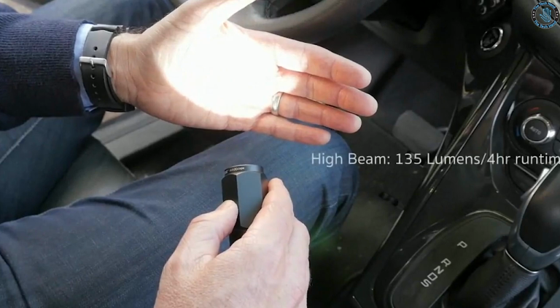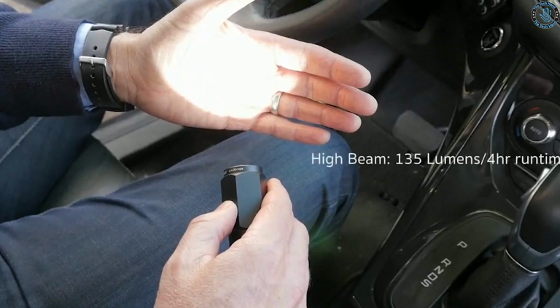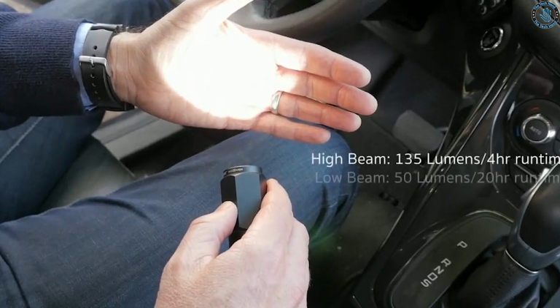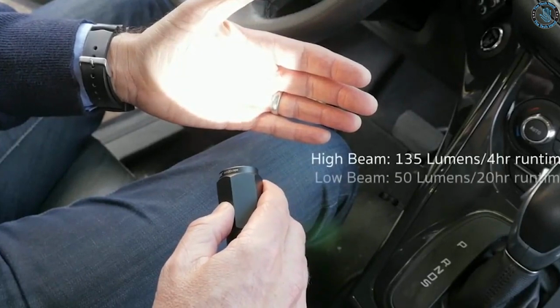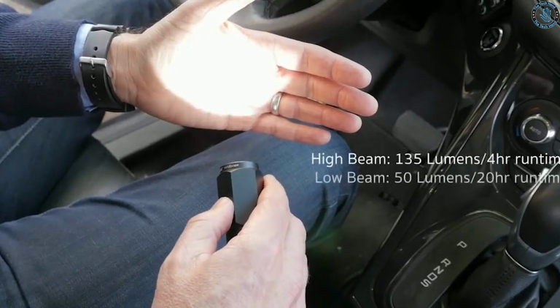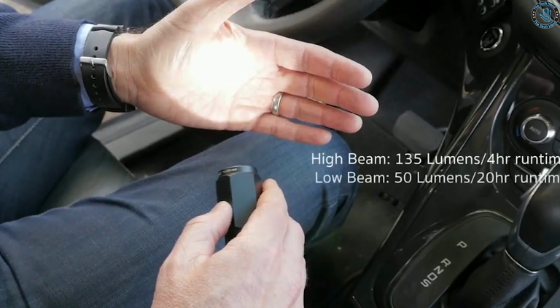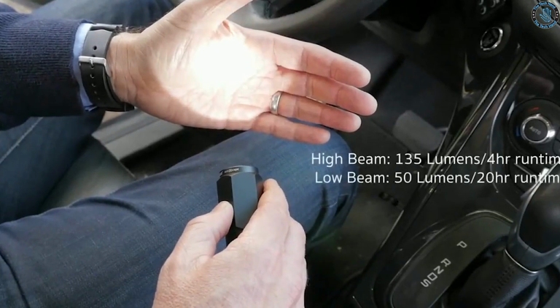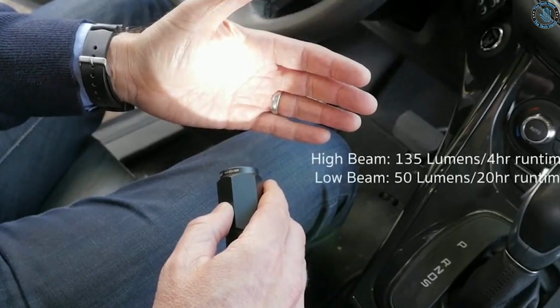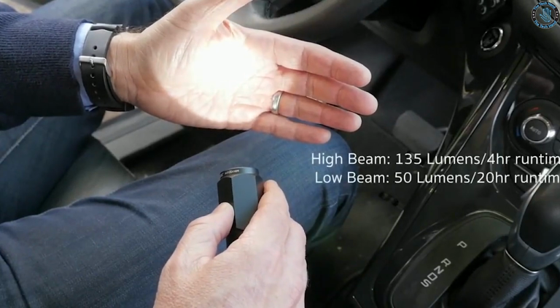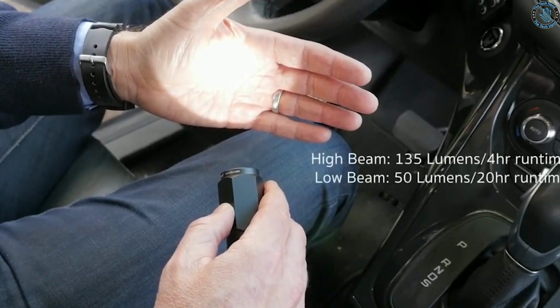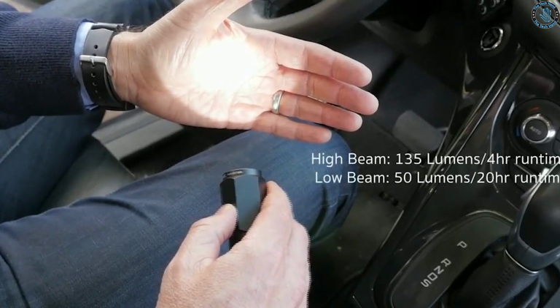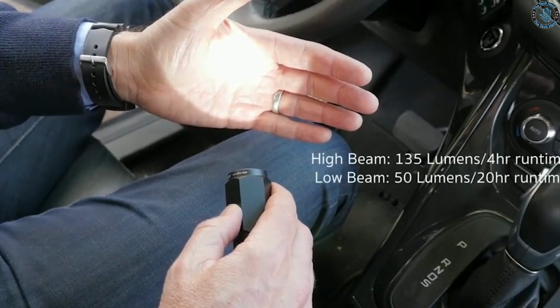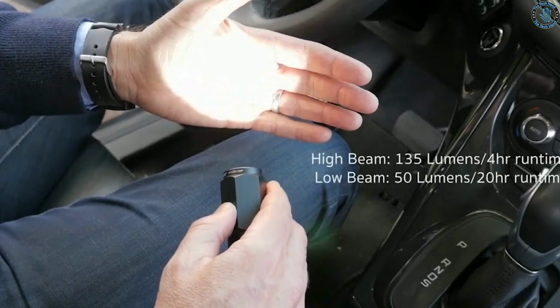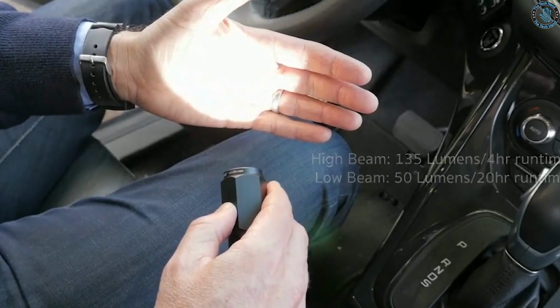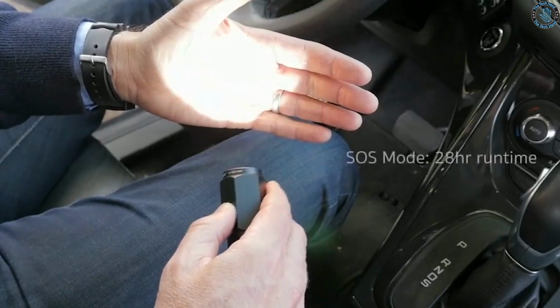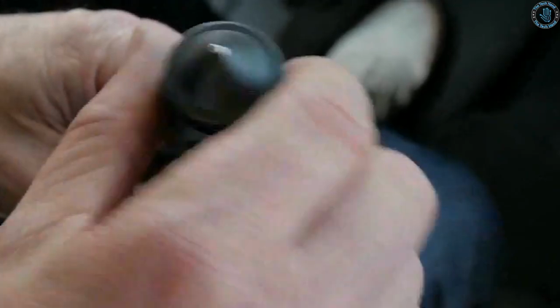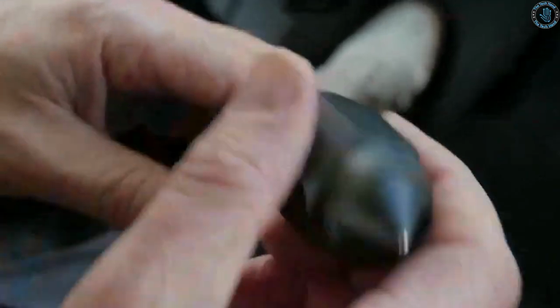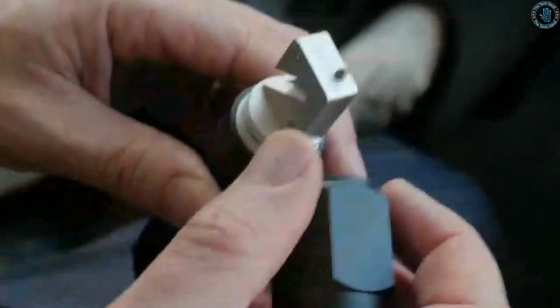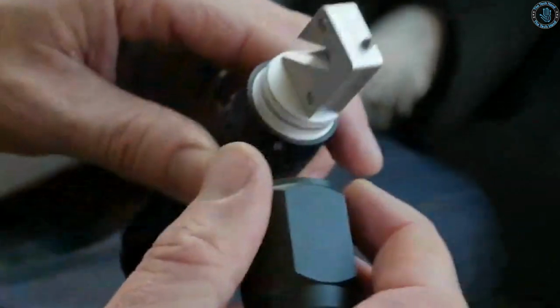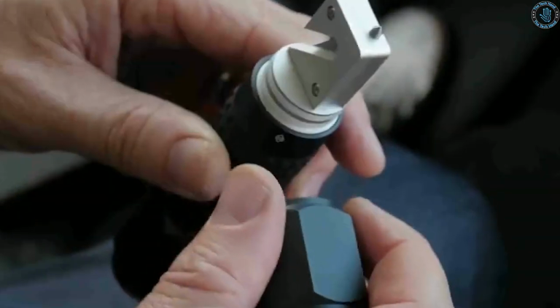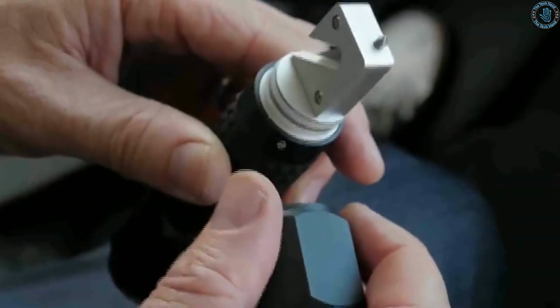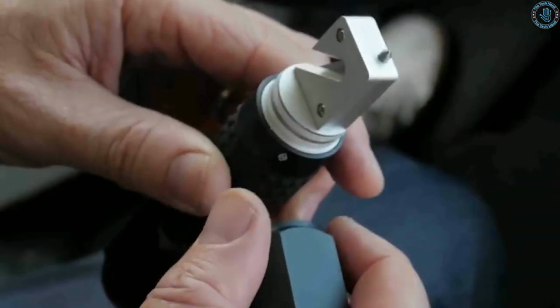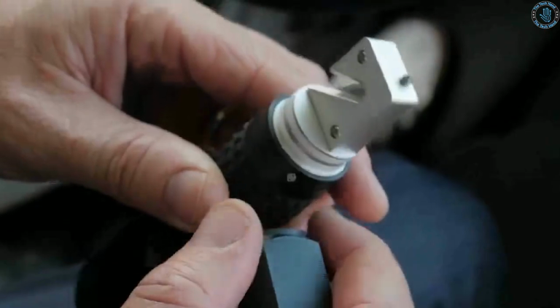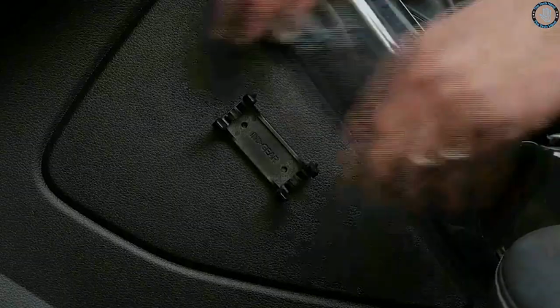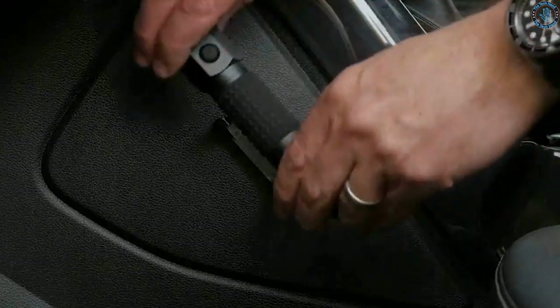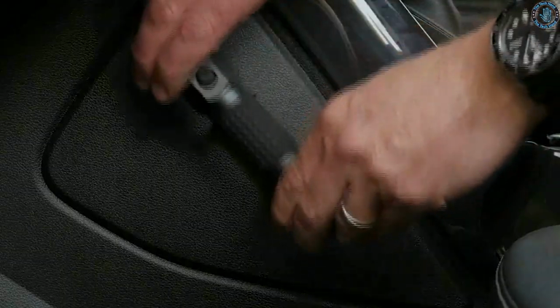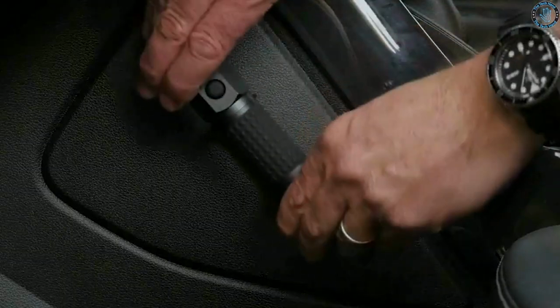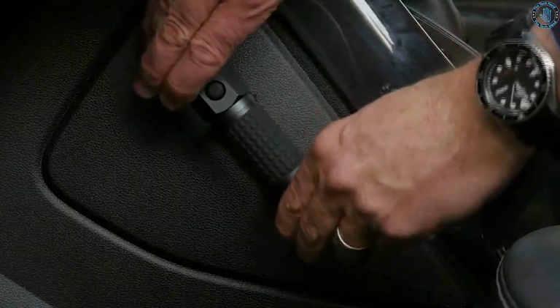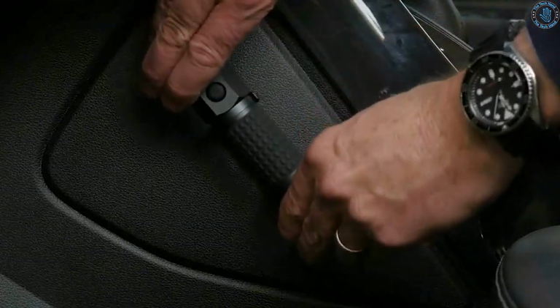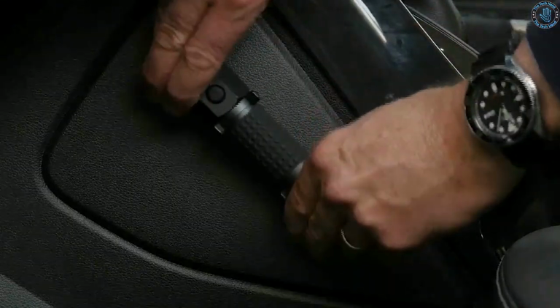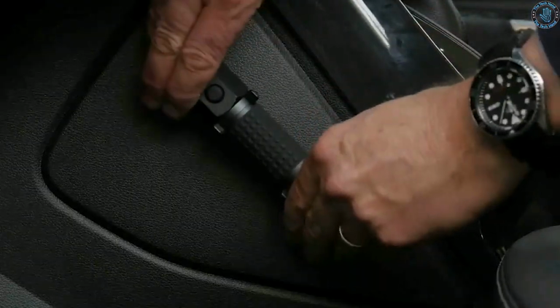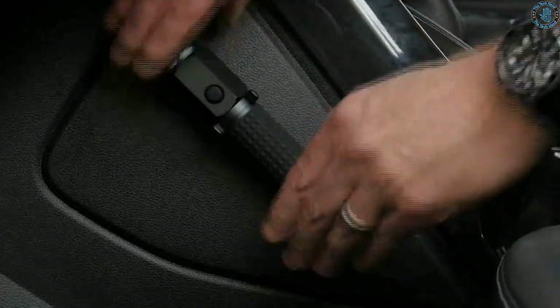The Auto Escape emergency tool is compact, lightweight, and easy to use, making it a useful addition to any vehicle emergency kit.